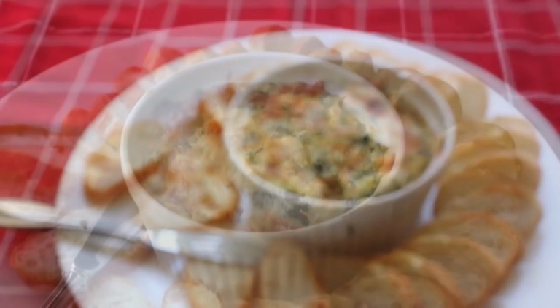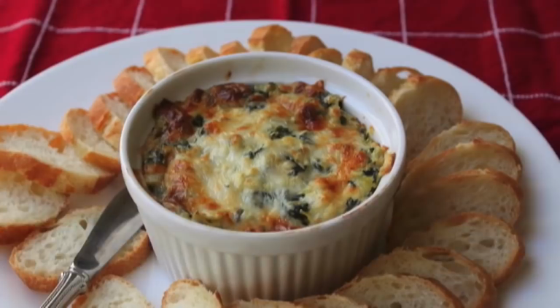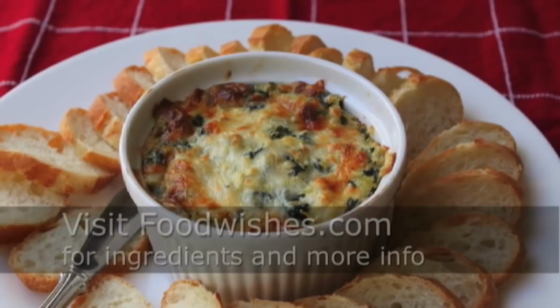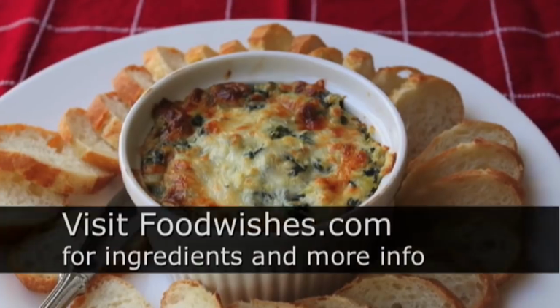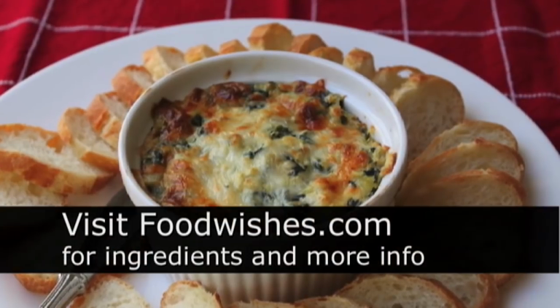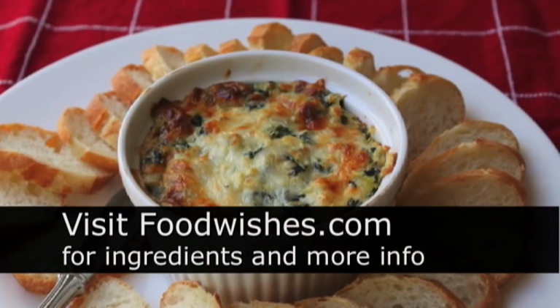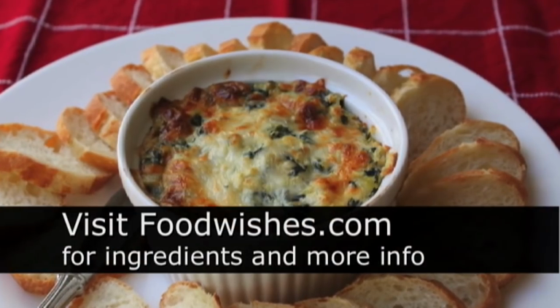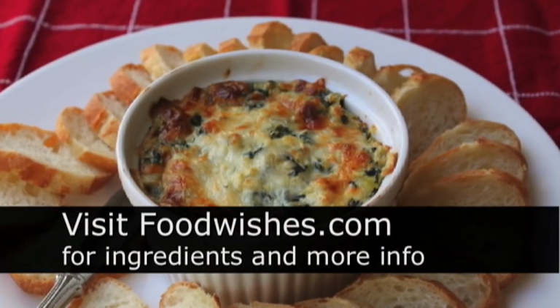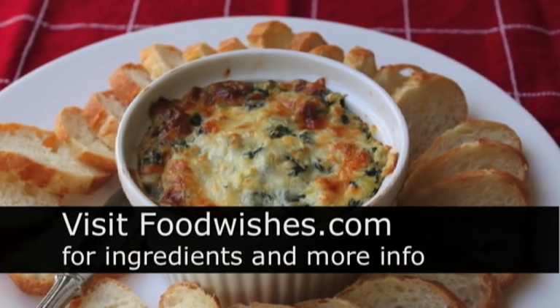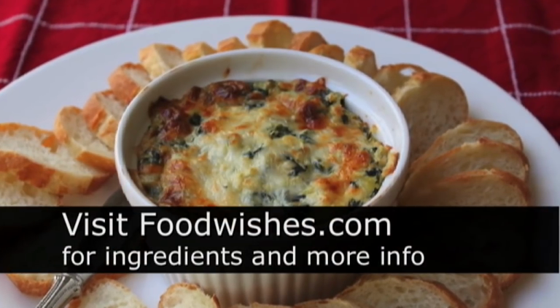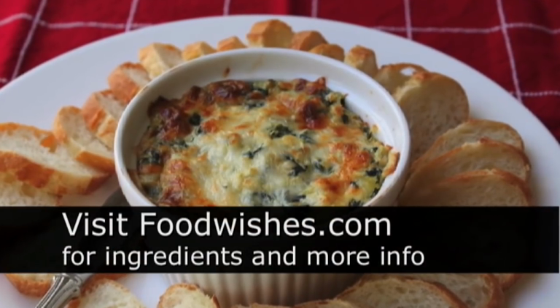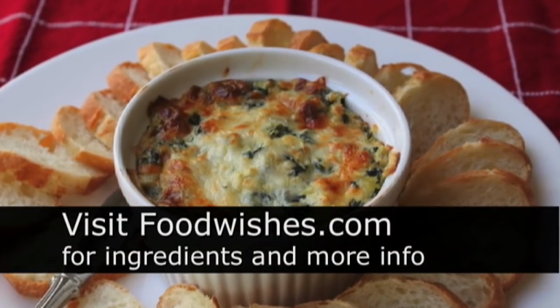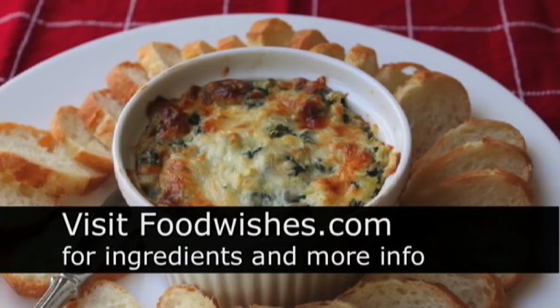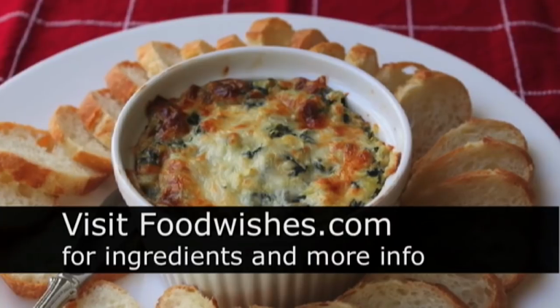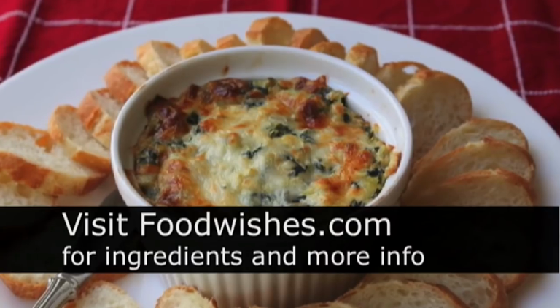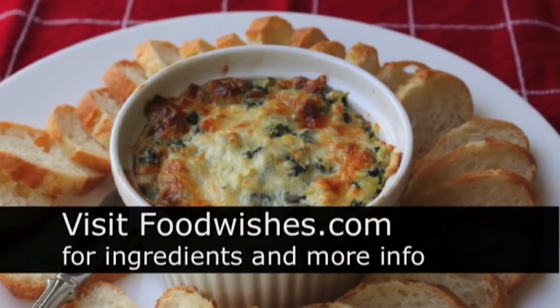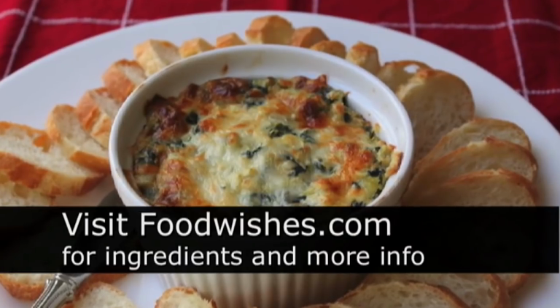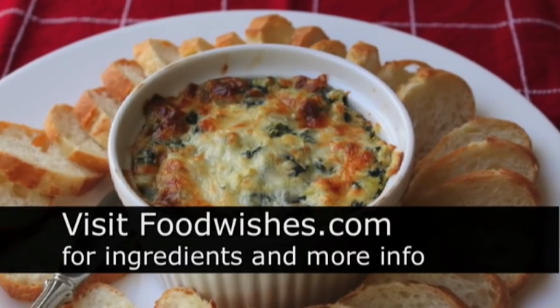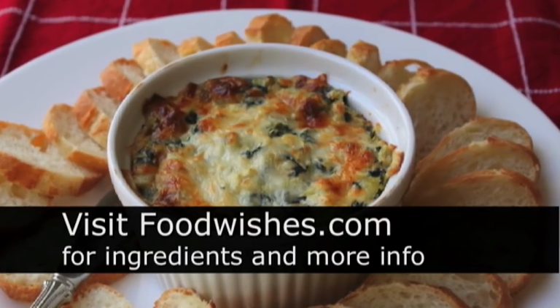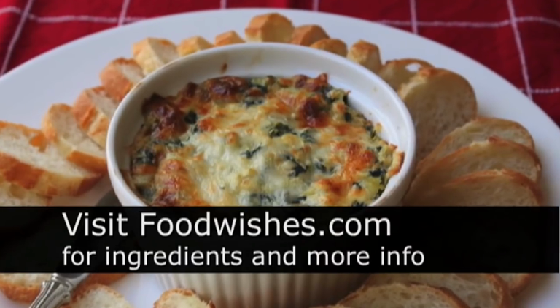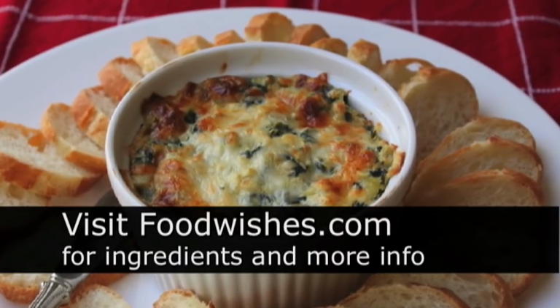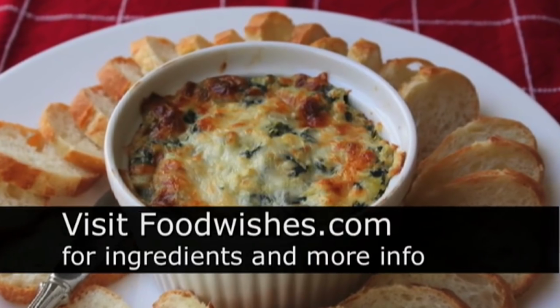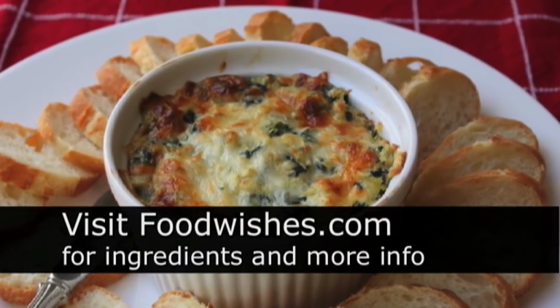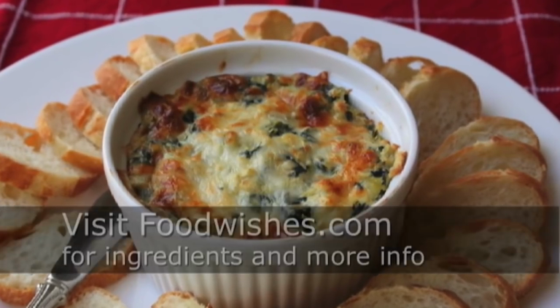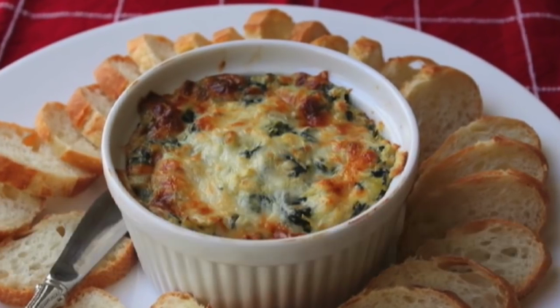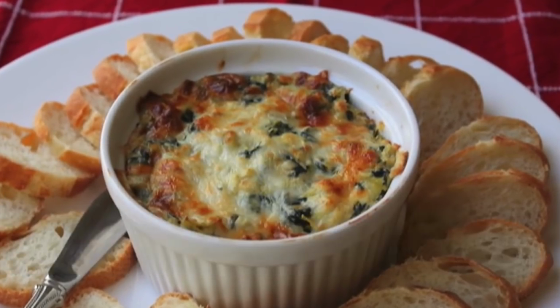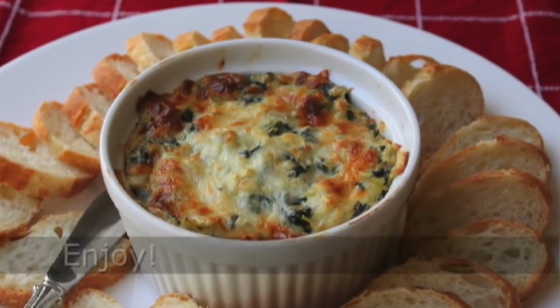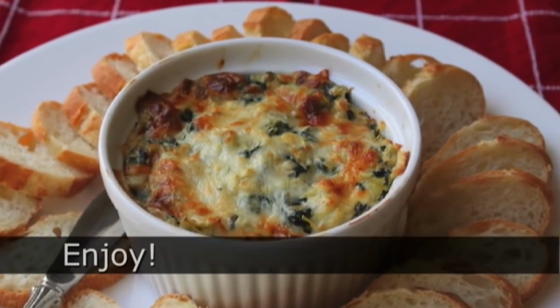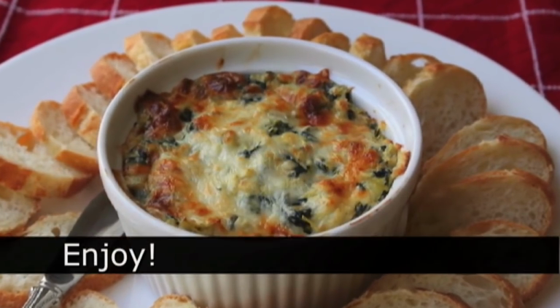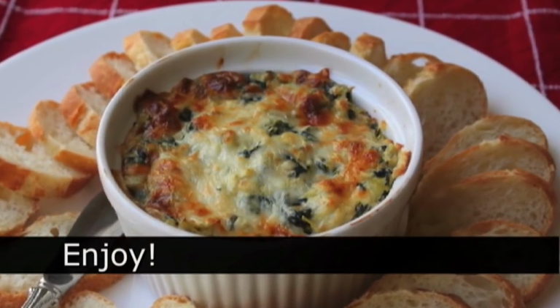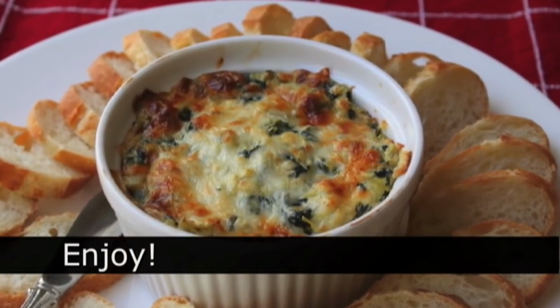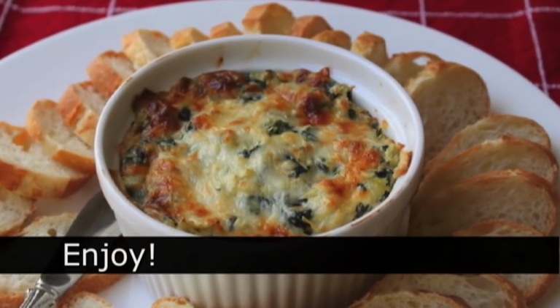So go to the site — all the specific ingredient amounts are there. And as always, enjoy.